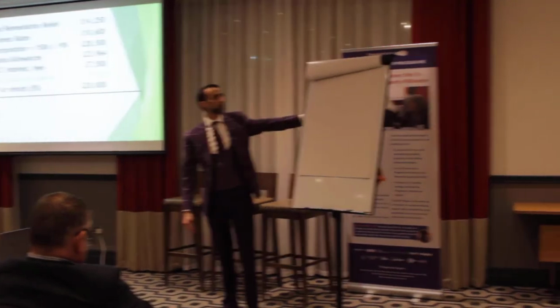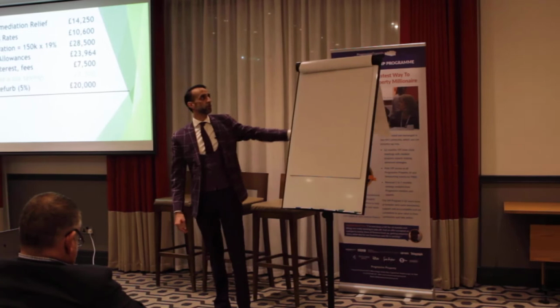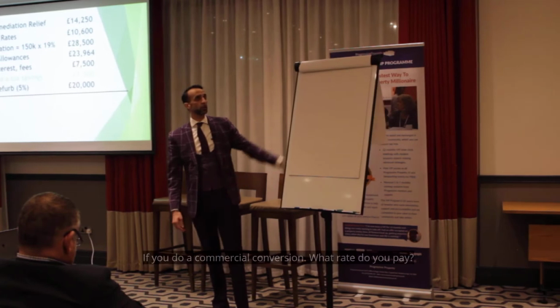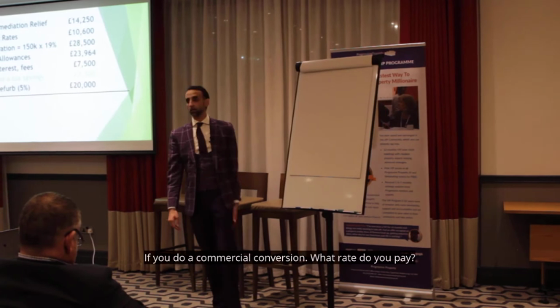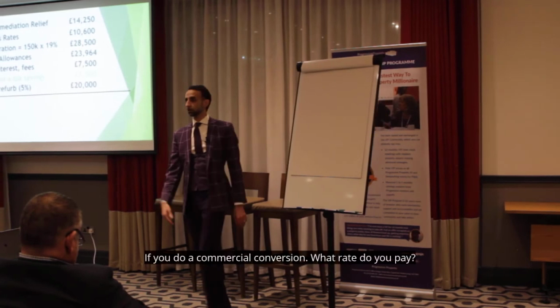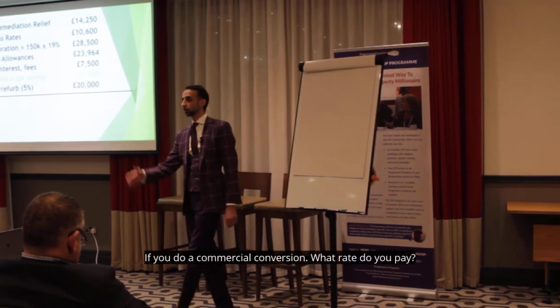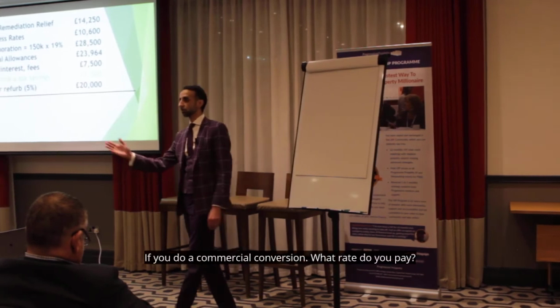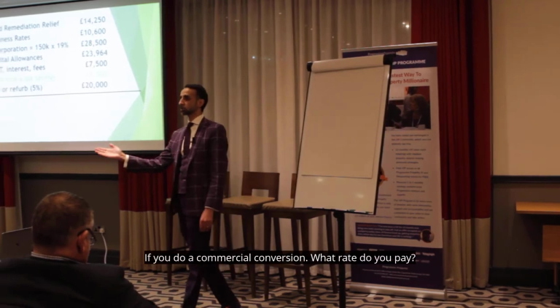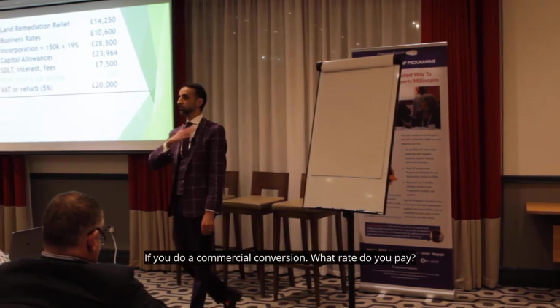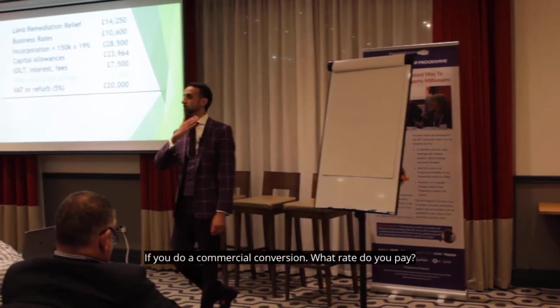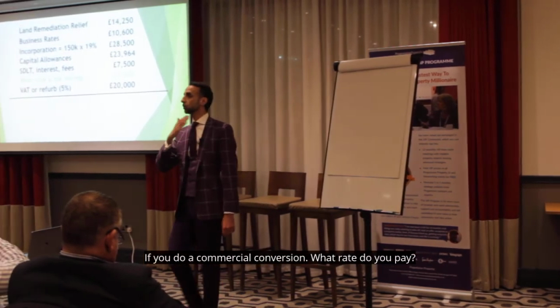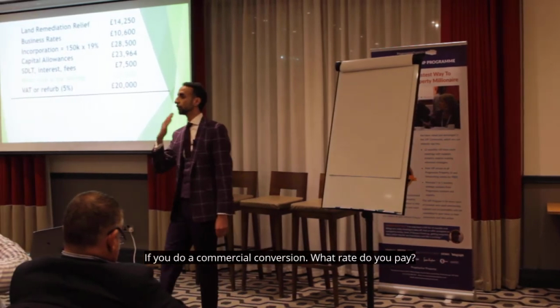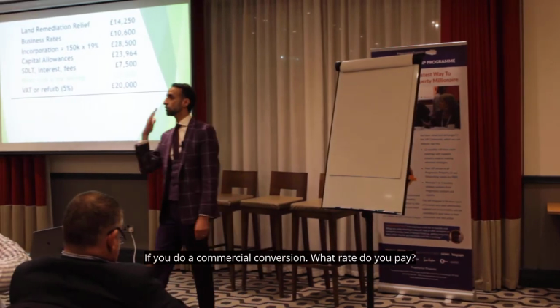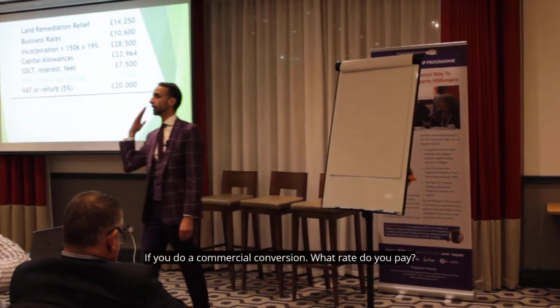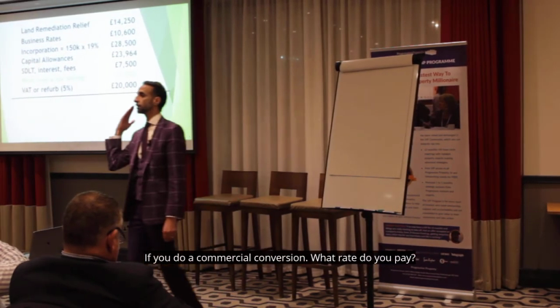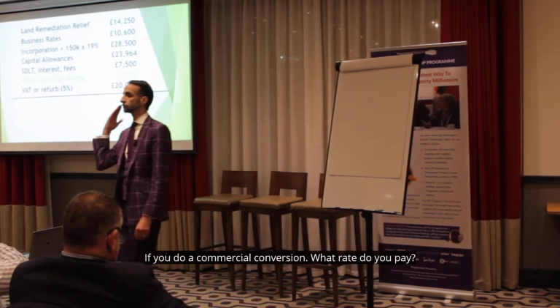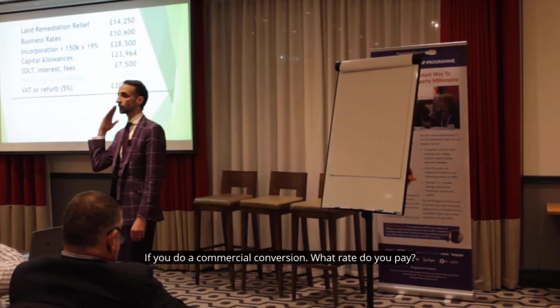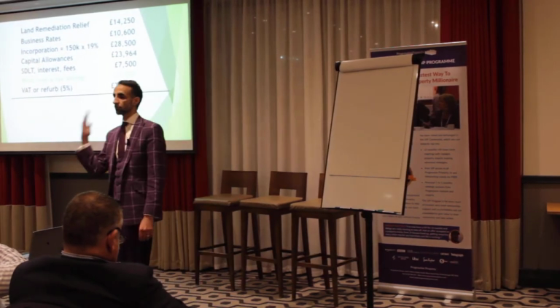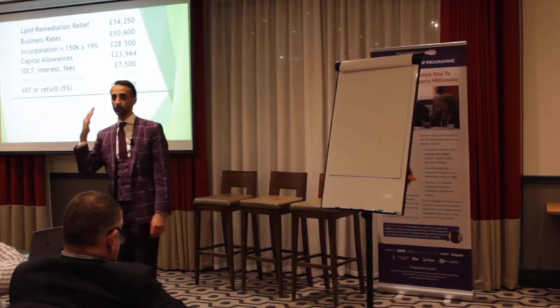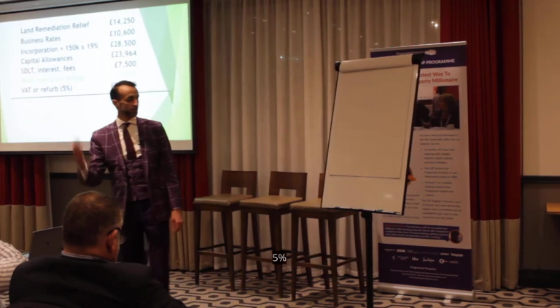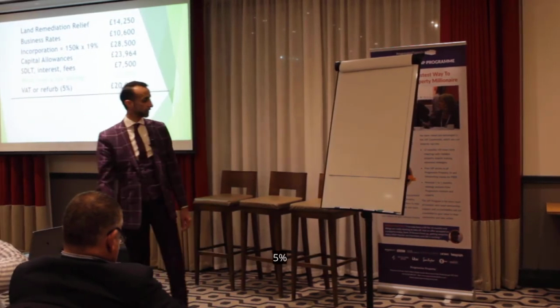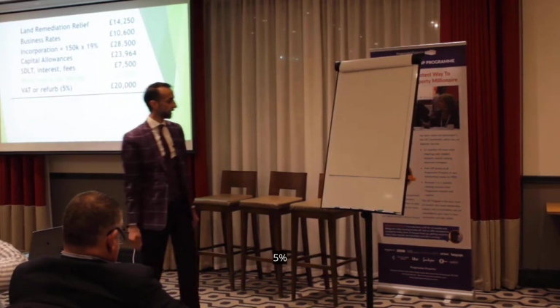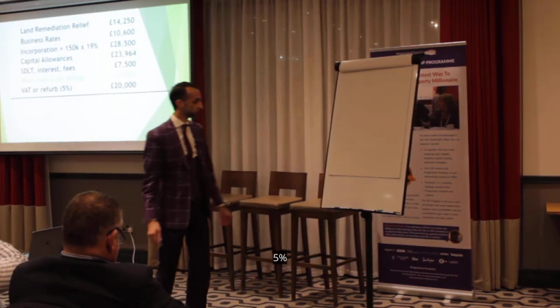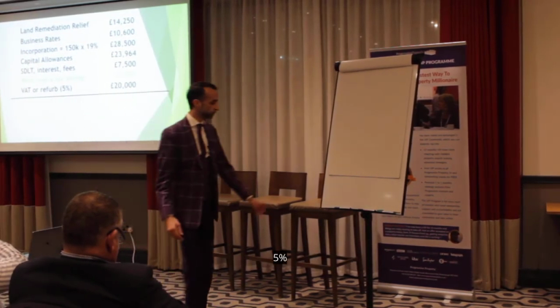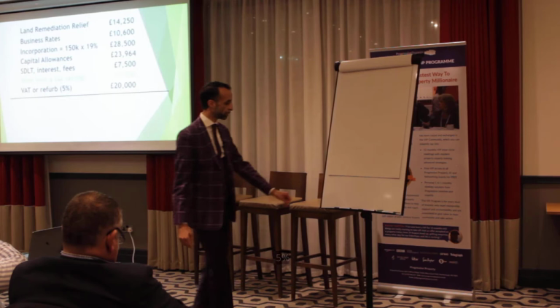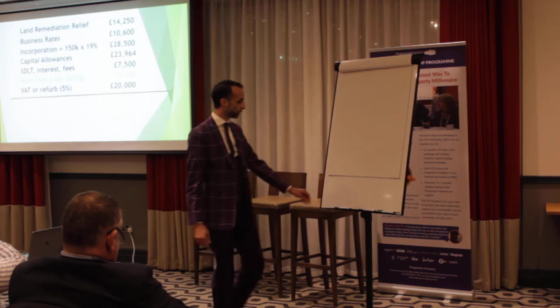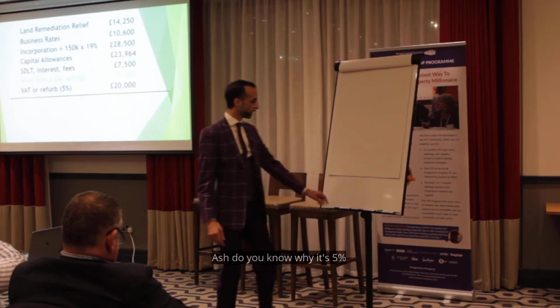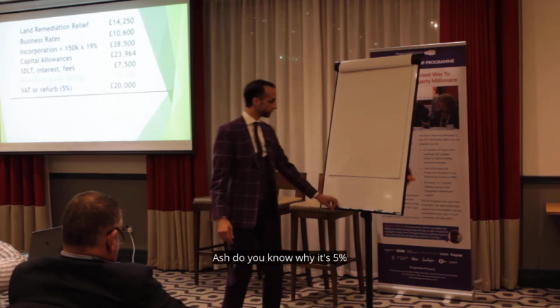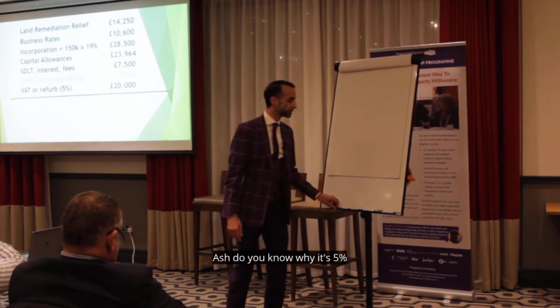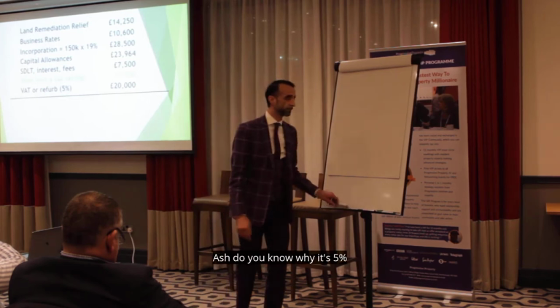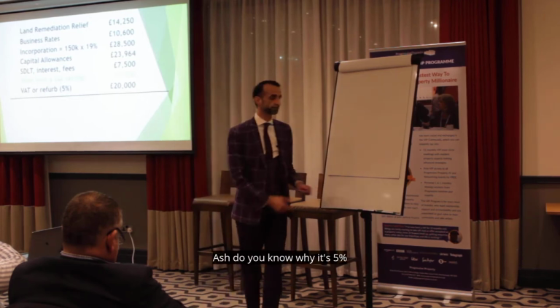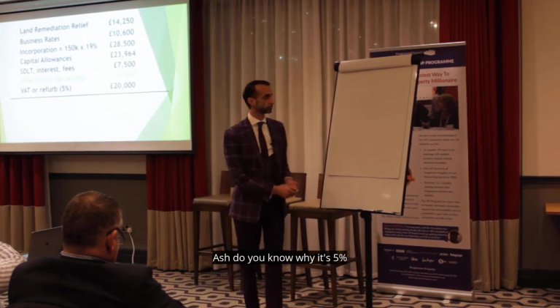If you do a commercial conversion, what rate do you pay? 5%. 5%. Ask the student — do you have to know why it's 5%? No.